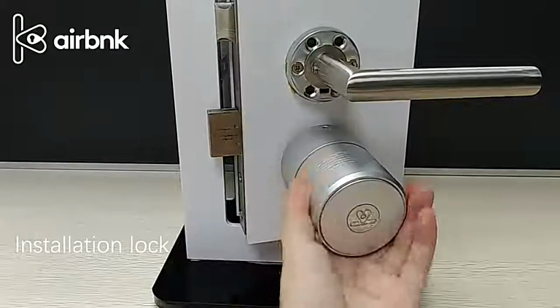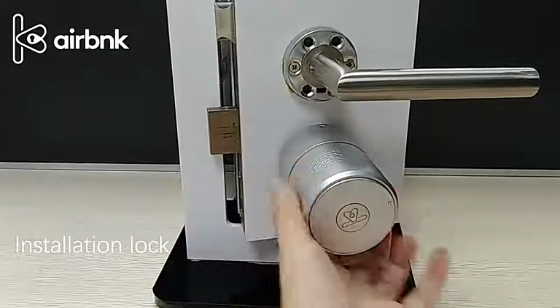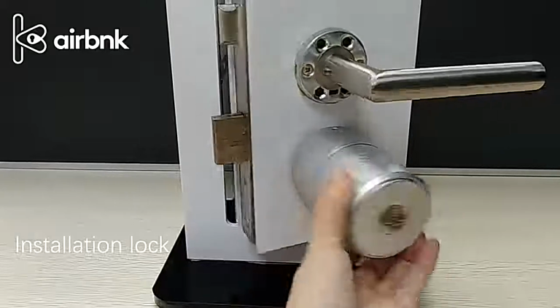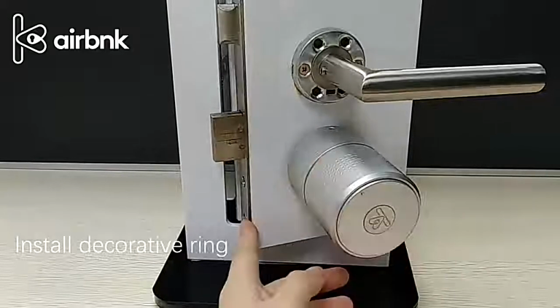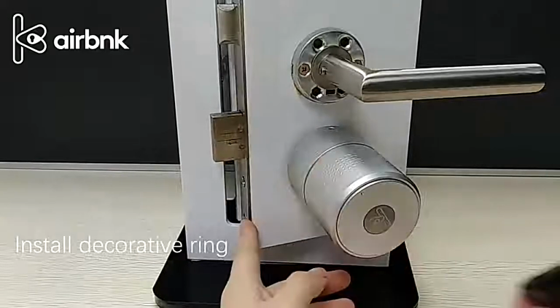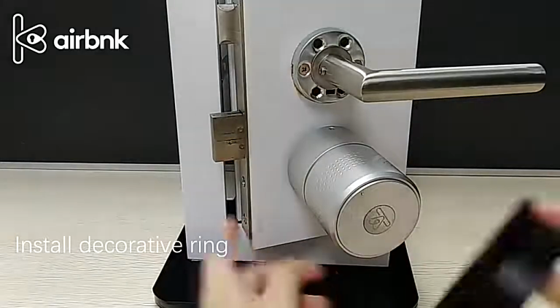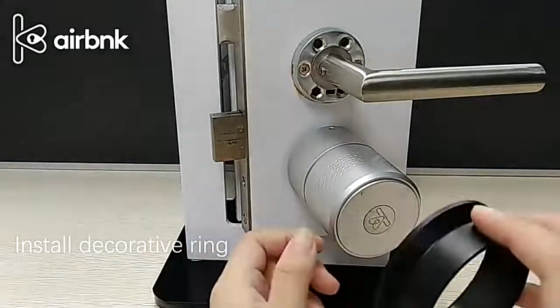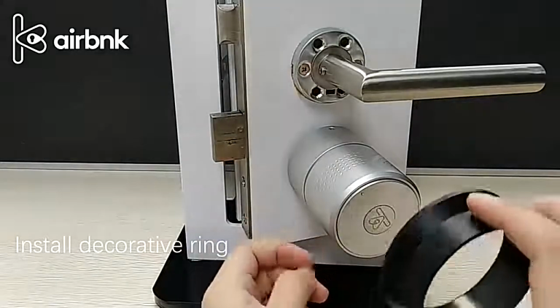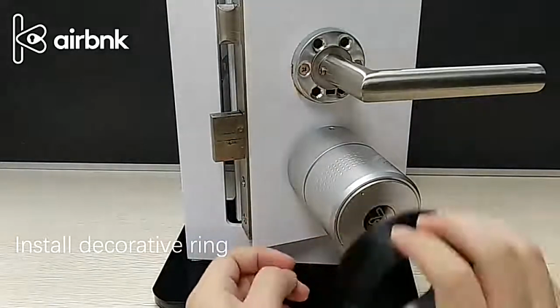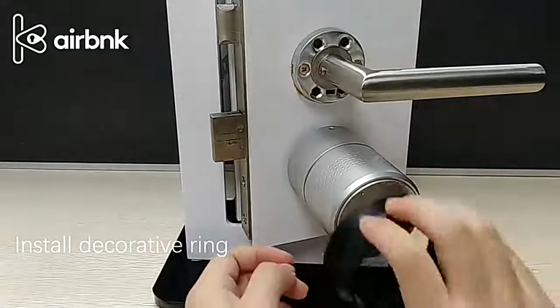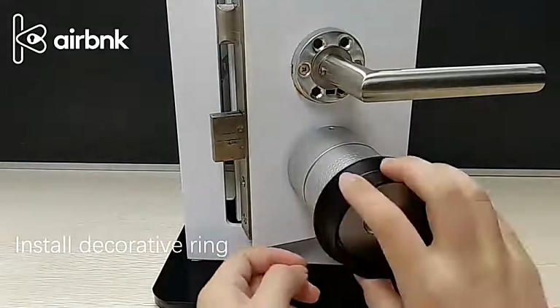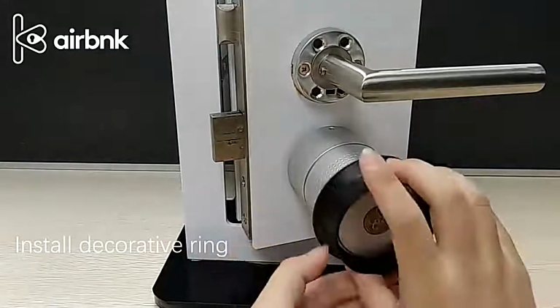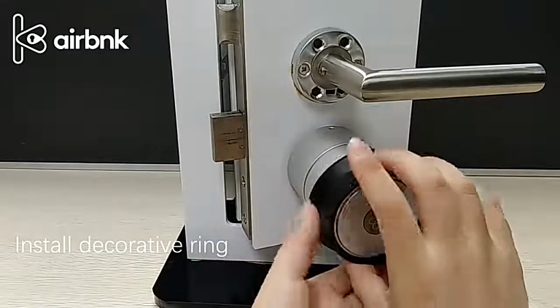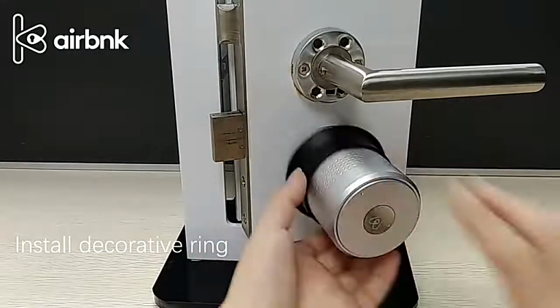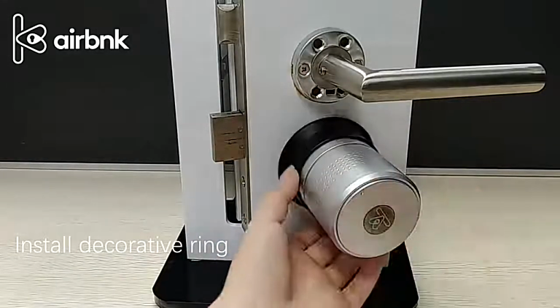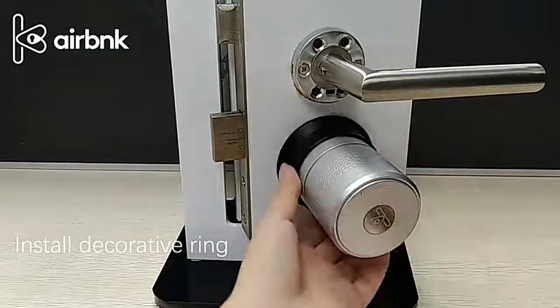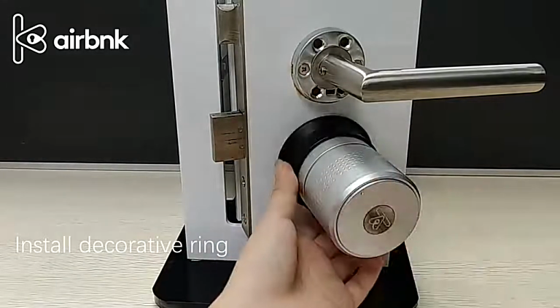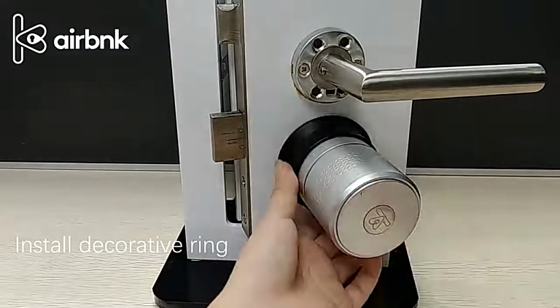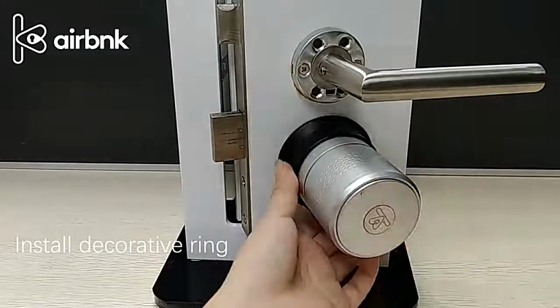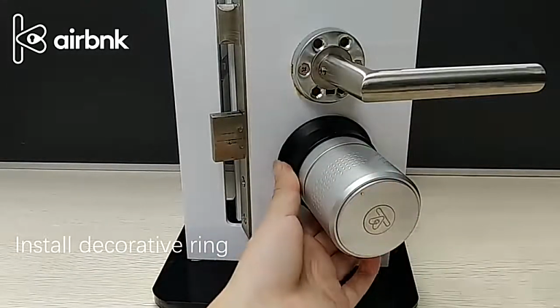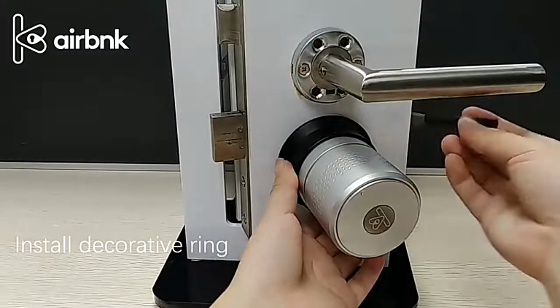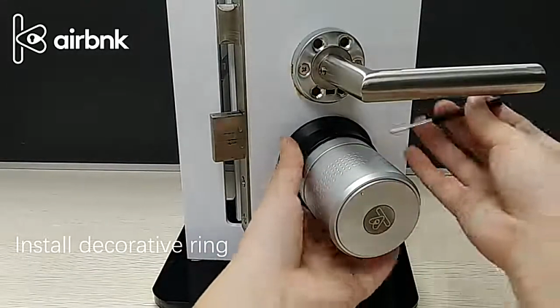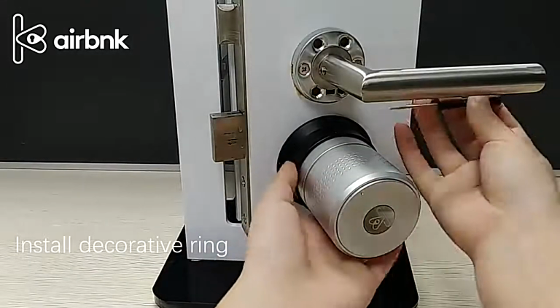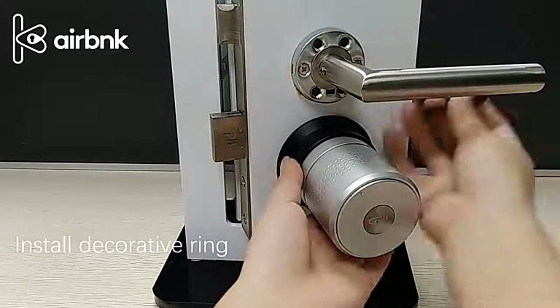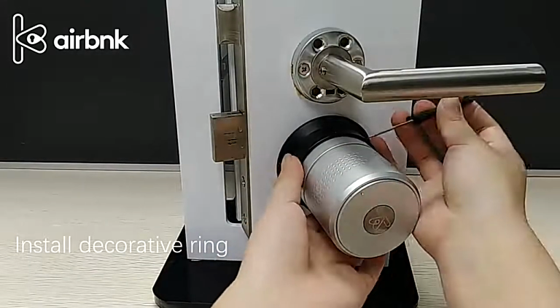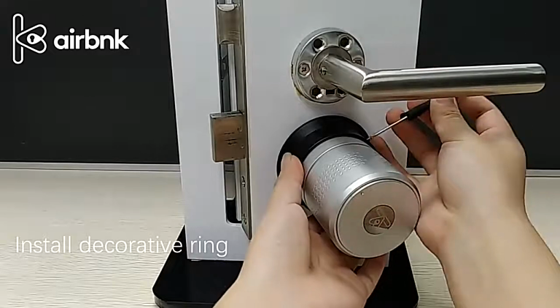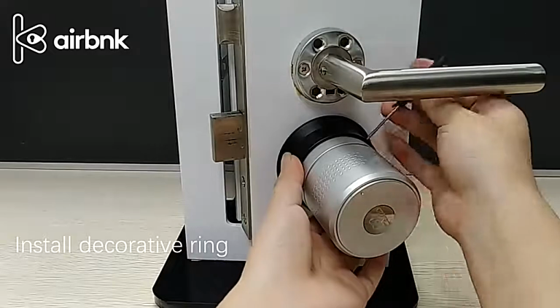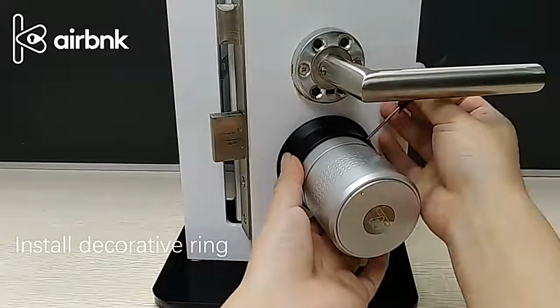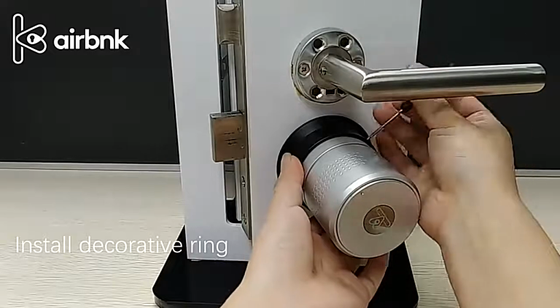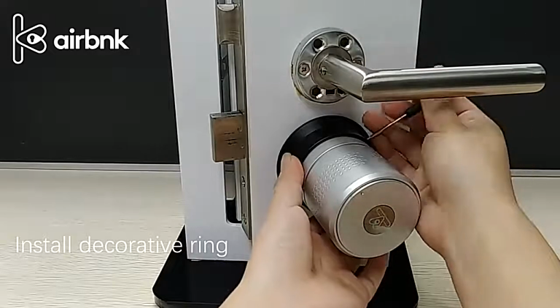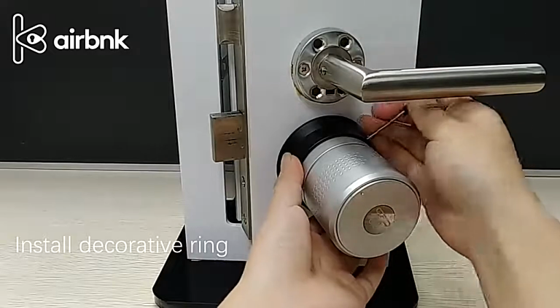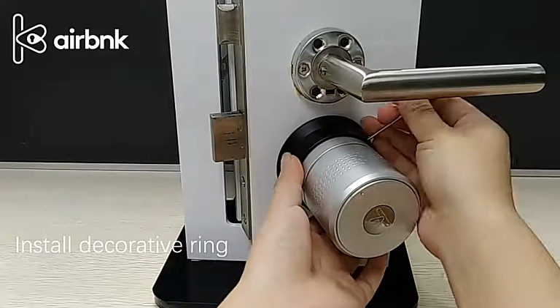Insert a decorative ring. Put the decorative ring on and fix it gently with small screws.